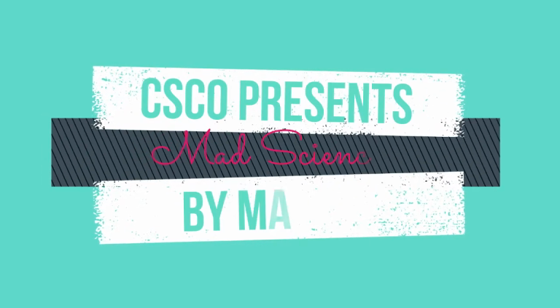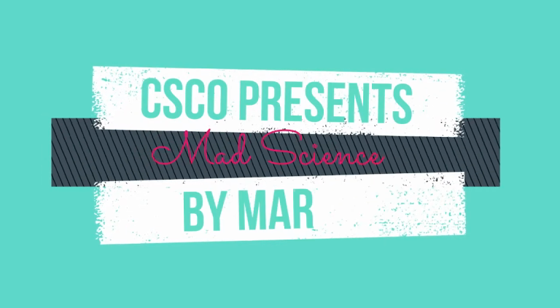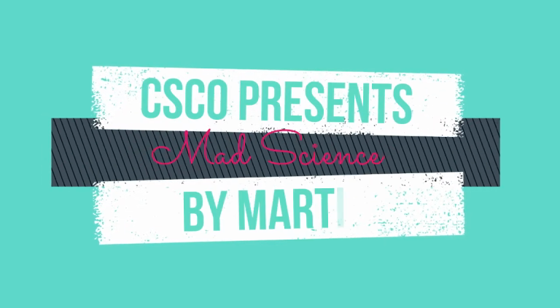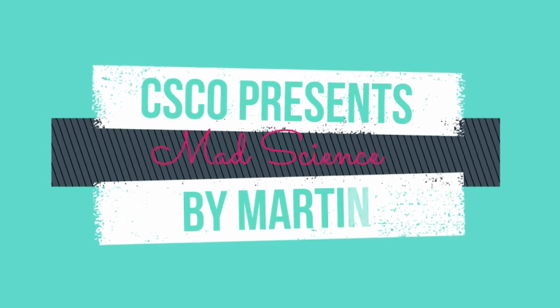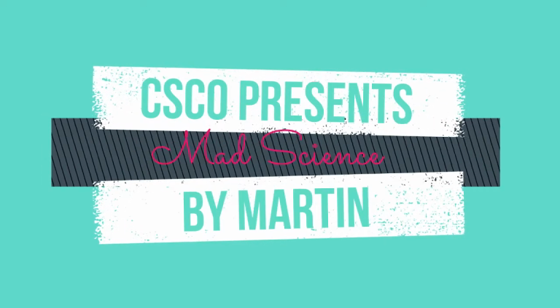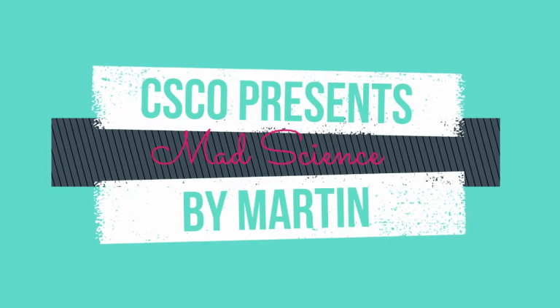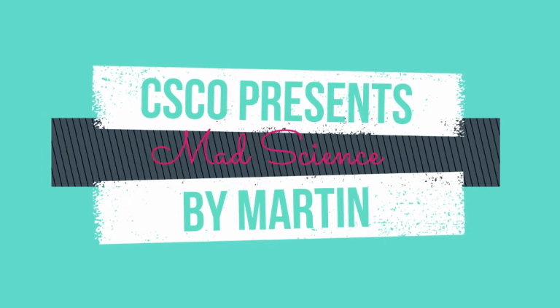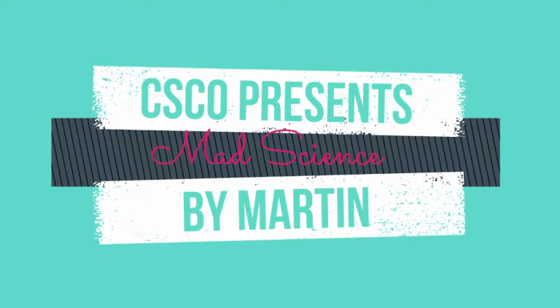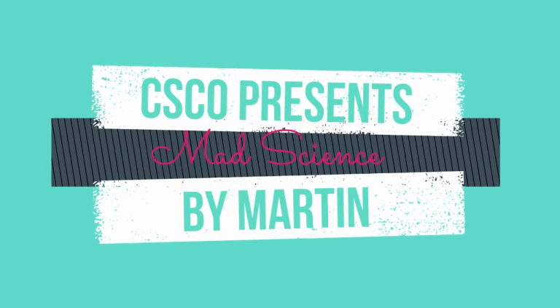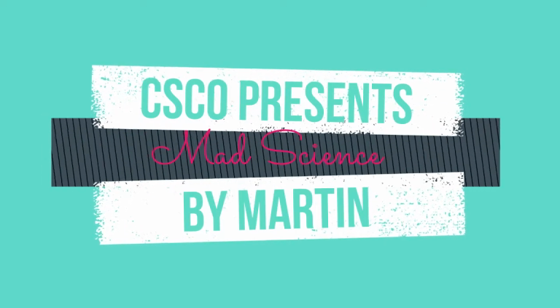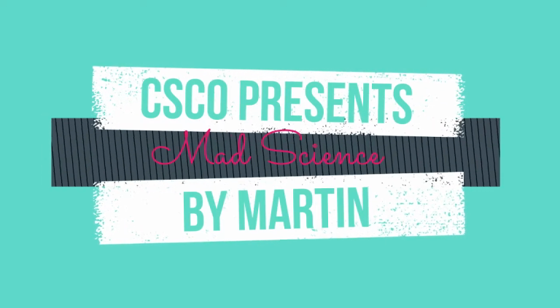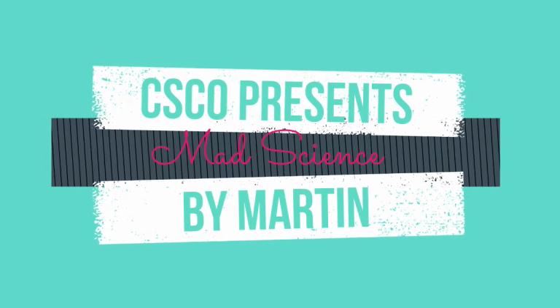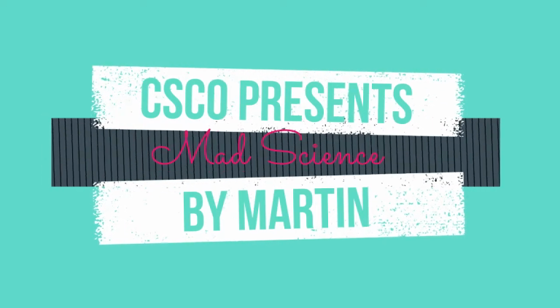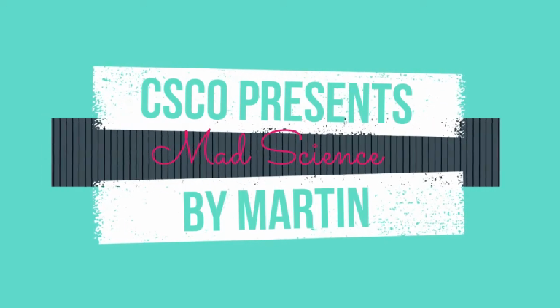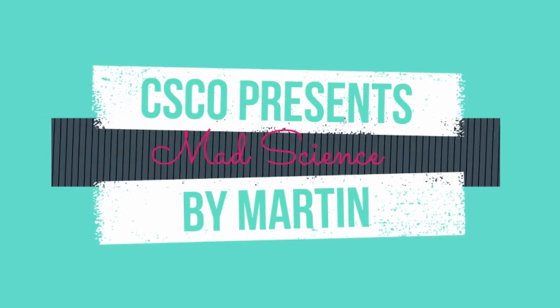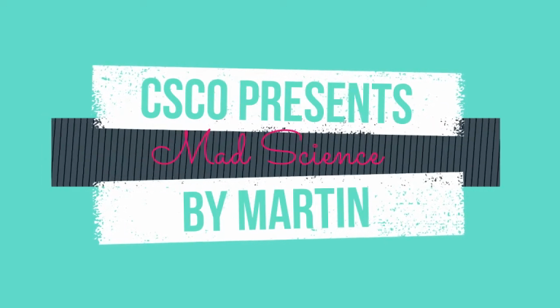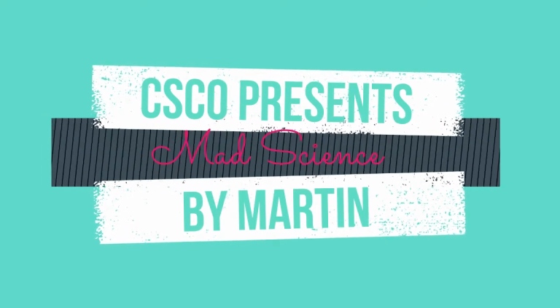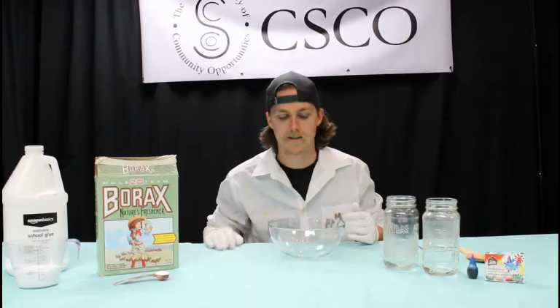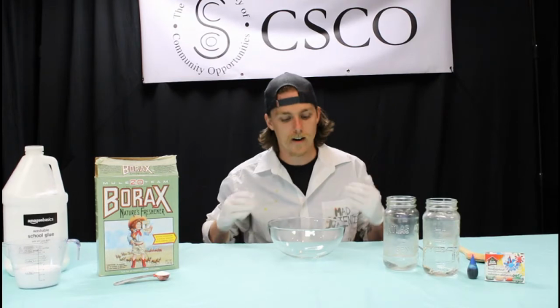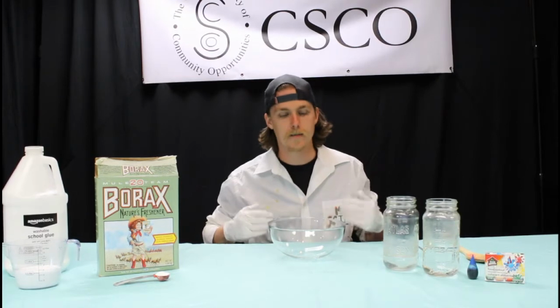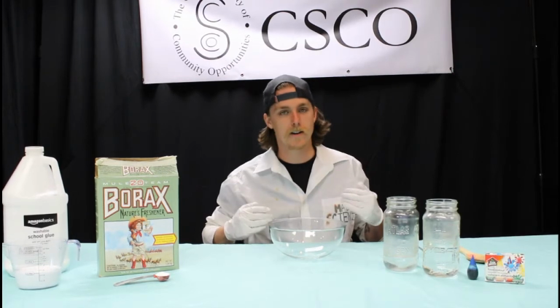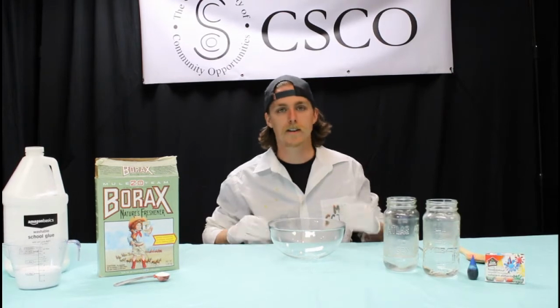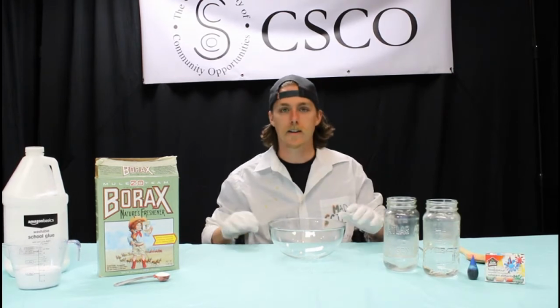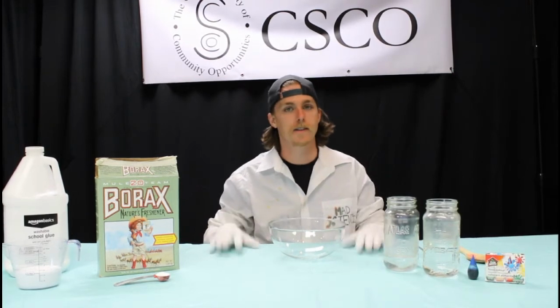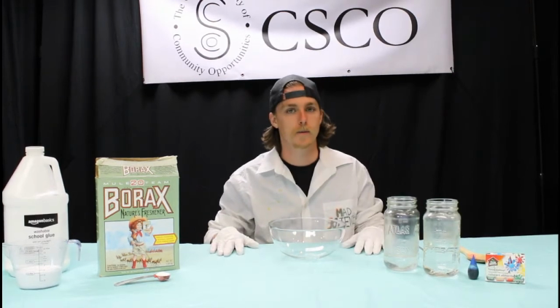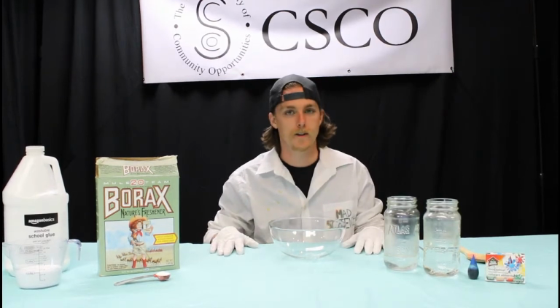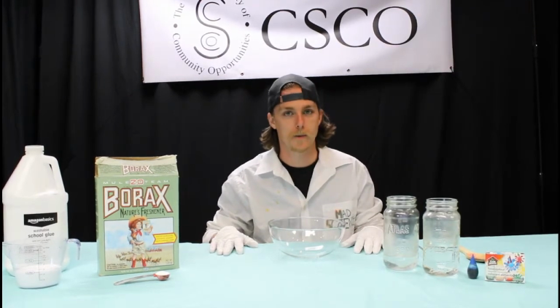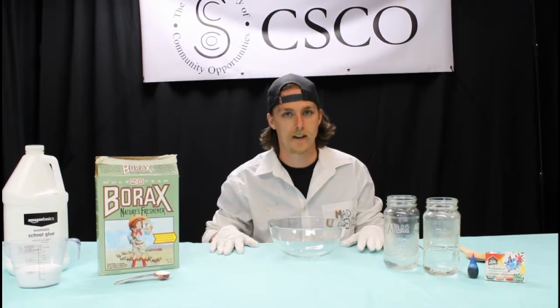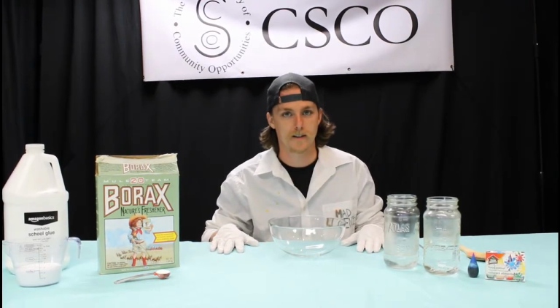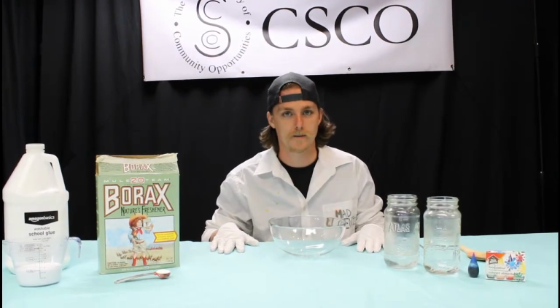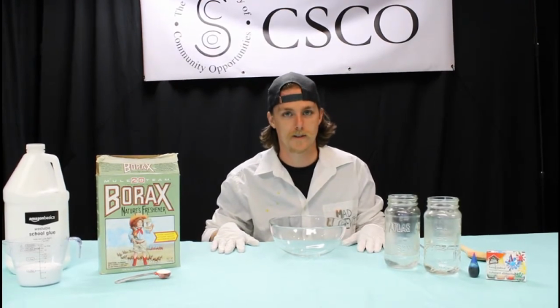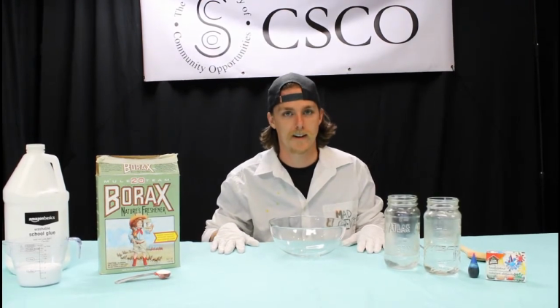Hey guys, welcome back to another episode of Mad Science. I'm Martin and today we're going to be making some slime.